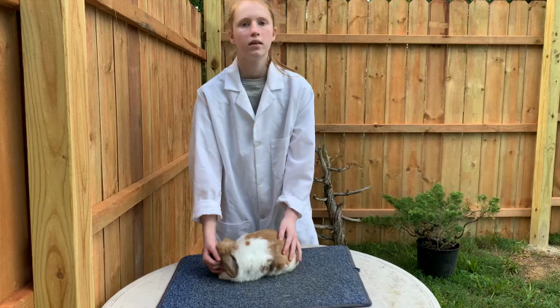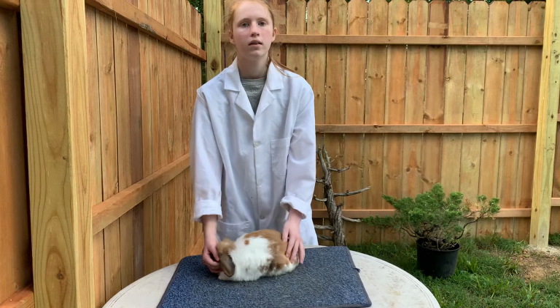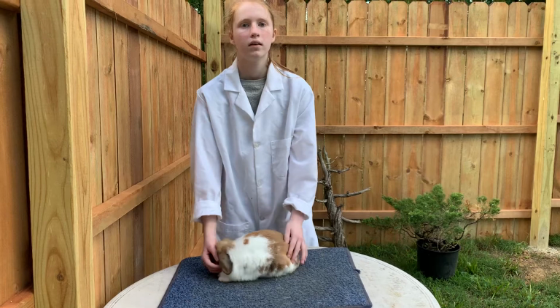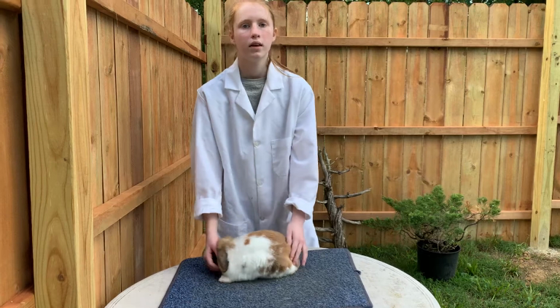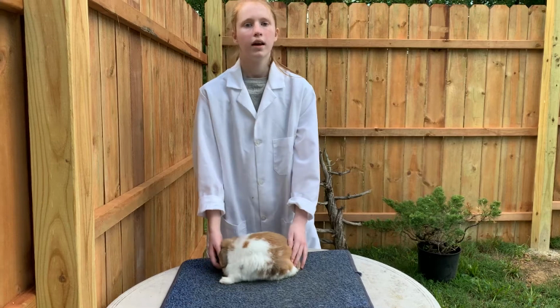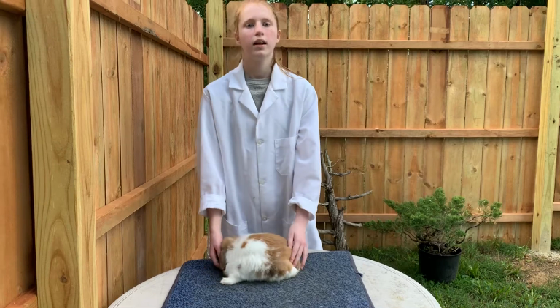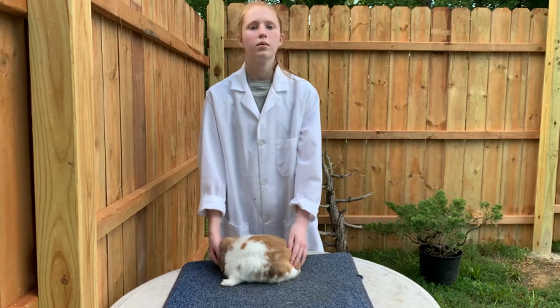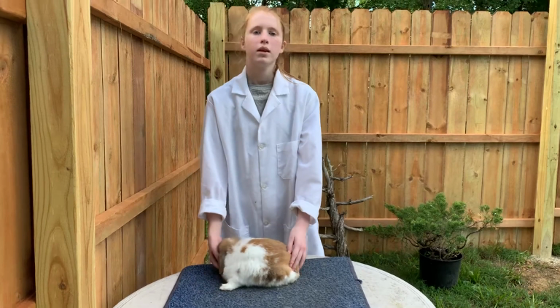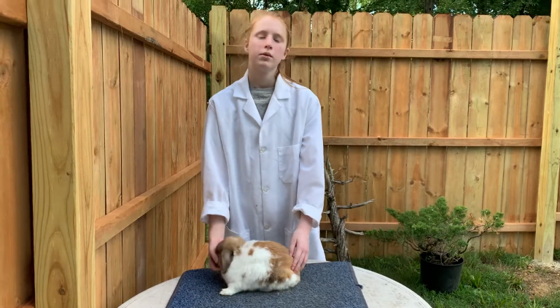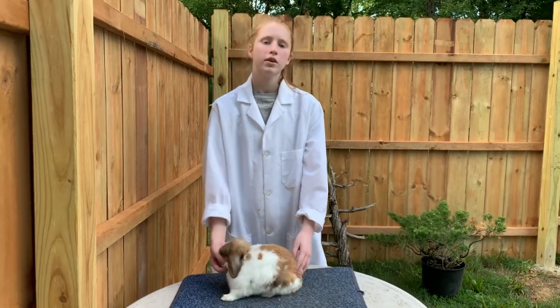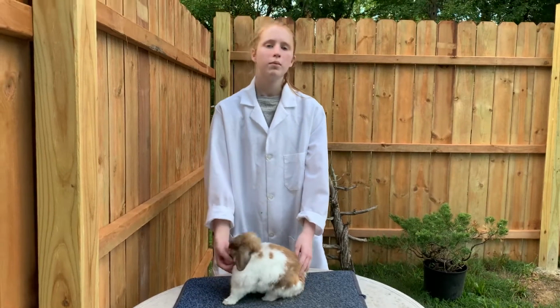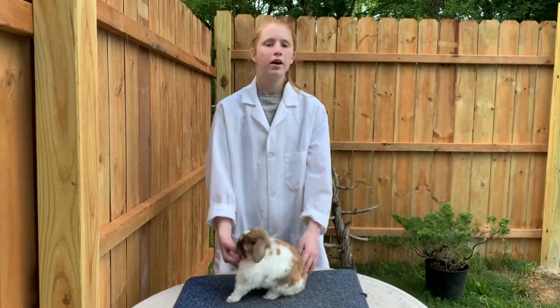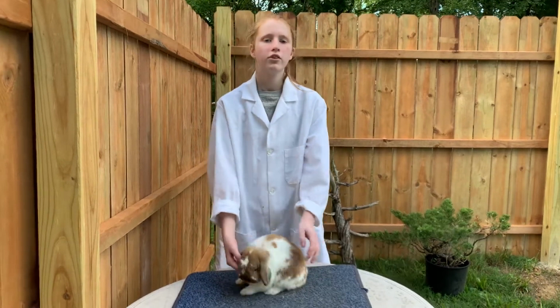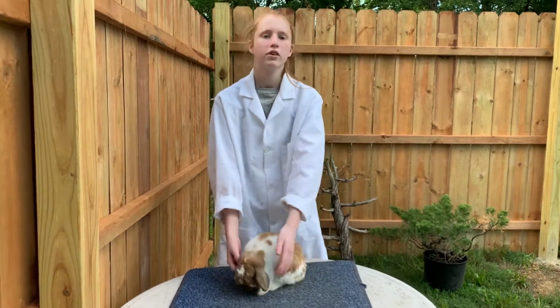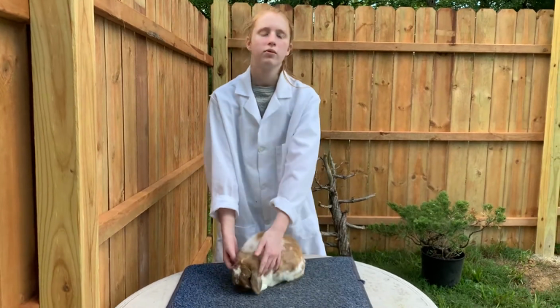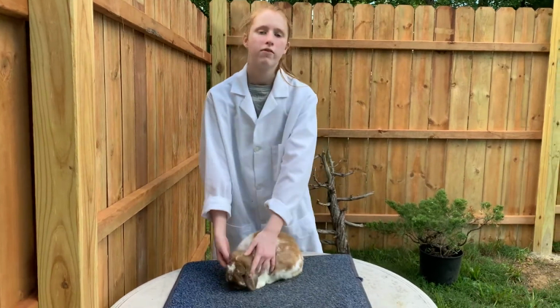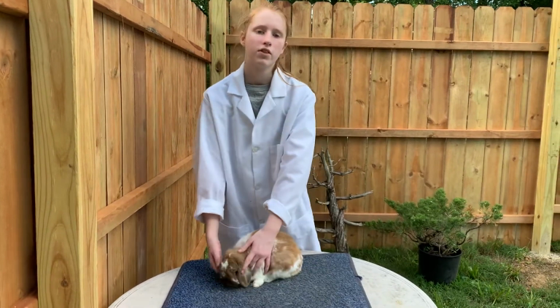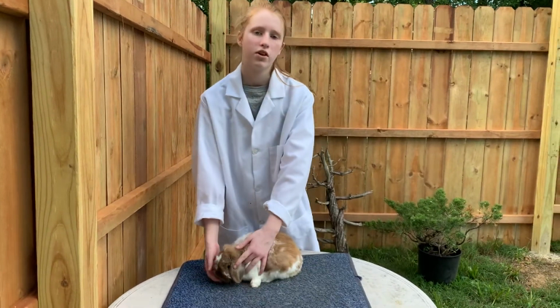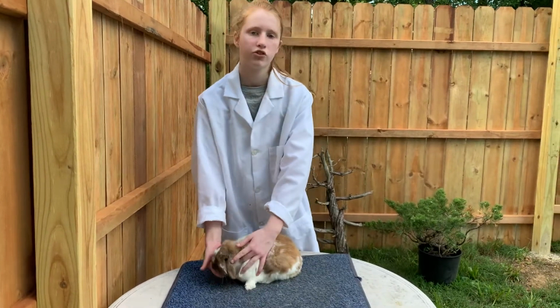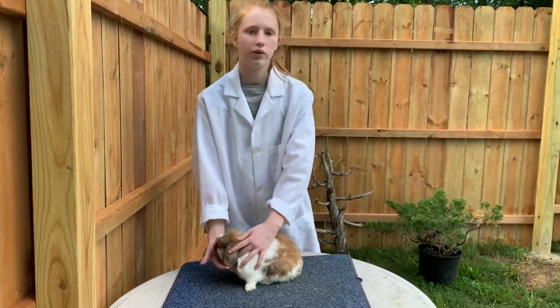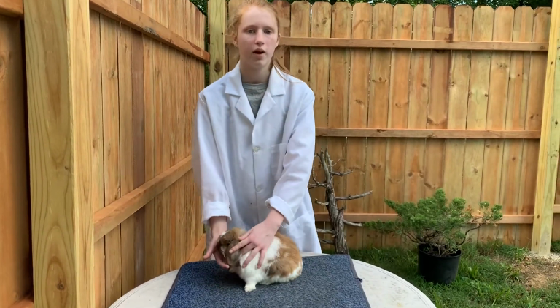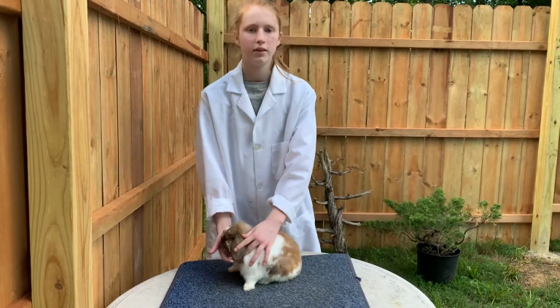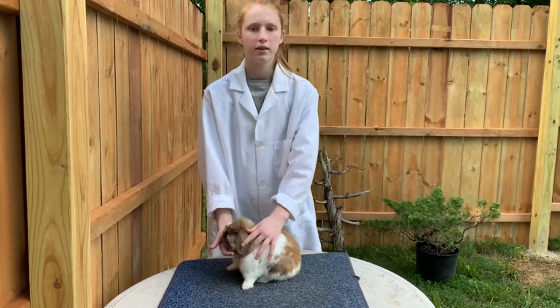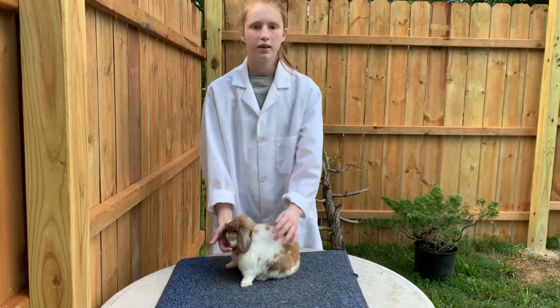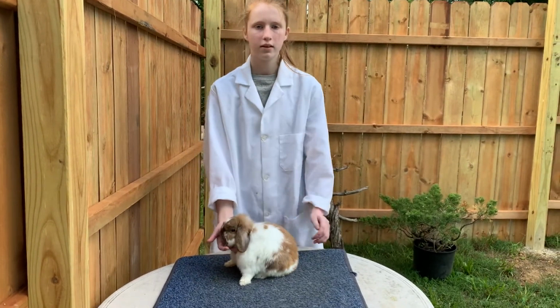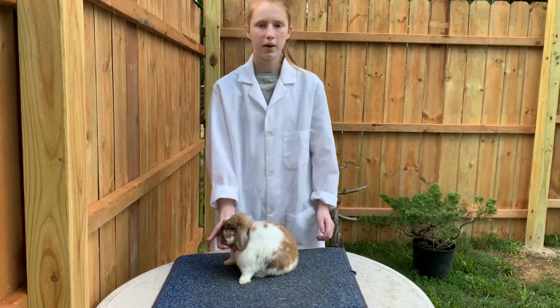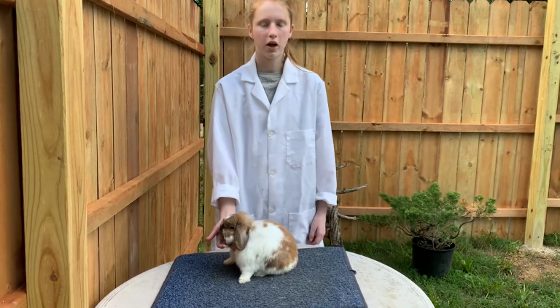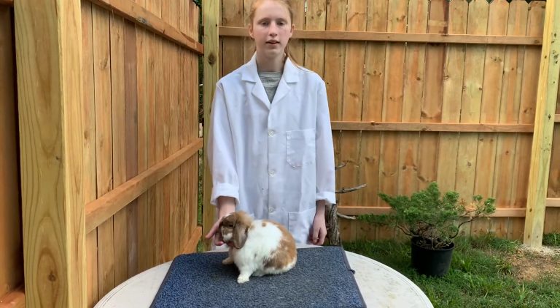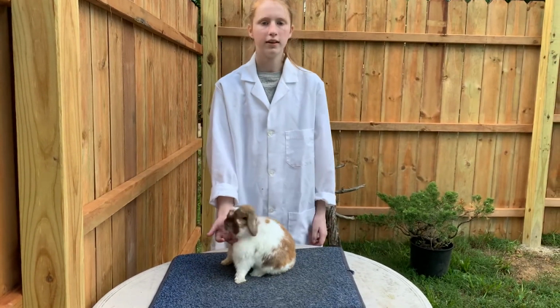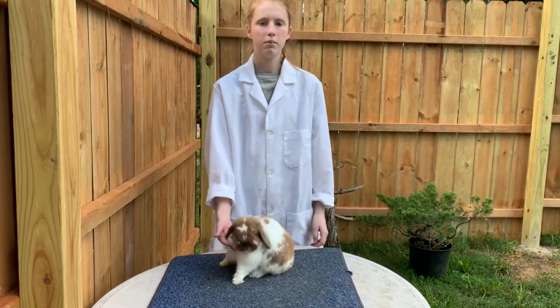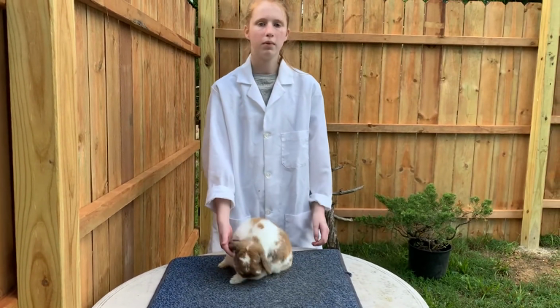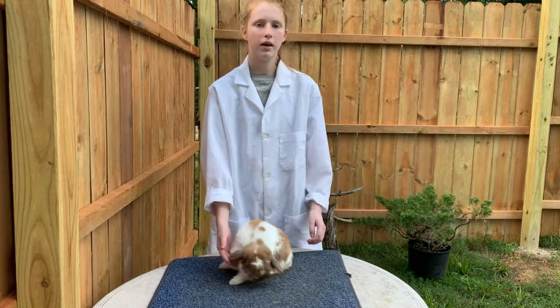Hello, my name is Lily Parrish and this is my fifth year showing rabbits. This is my Holland Lop buck.